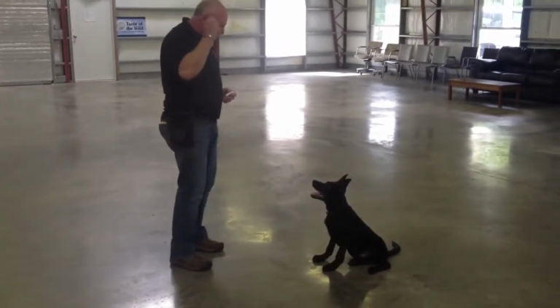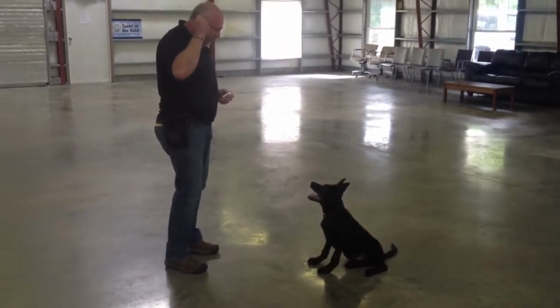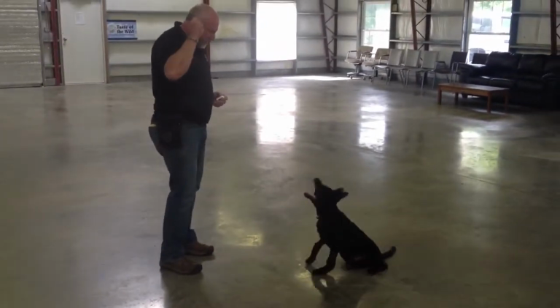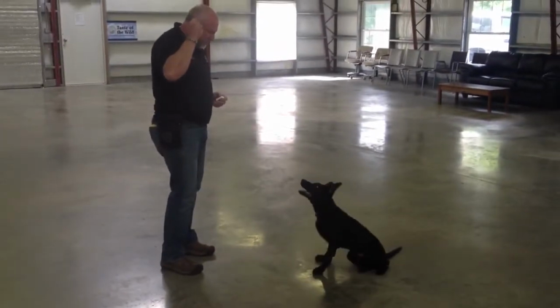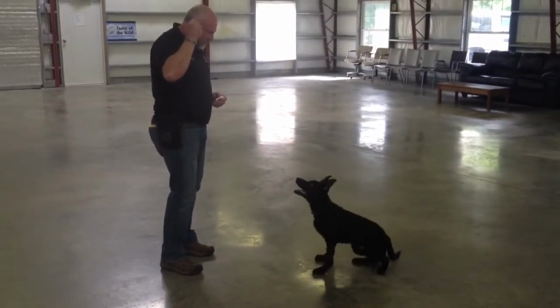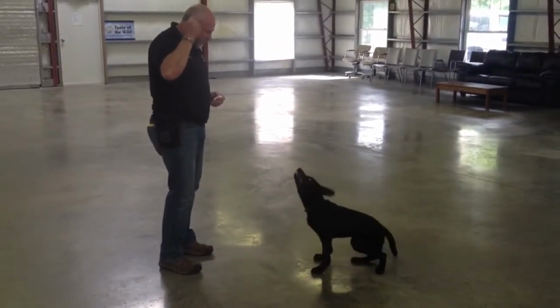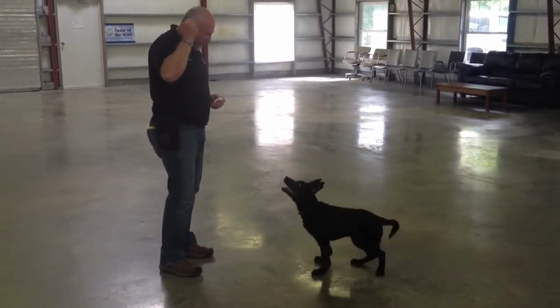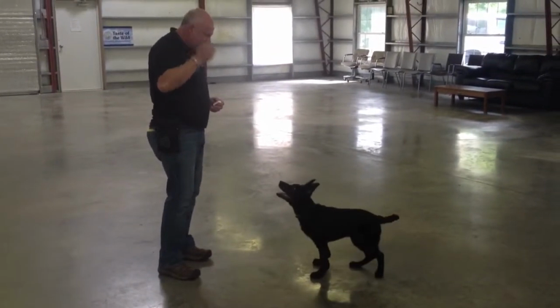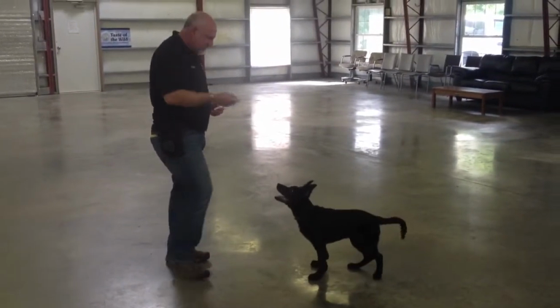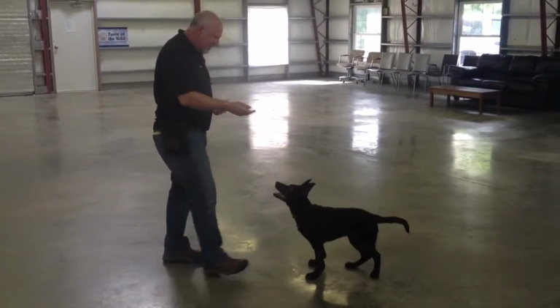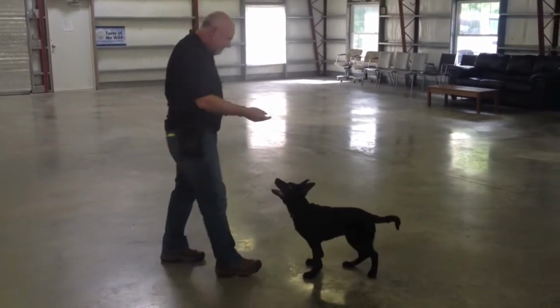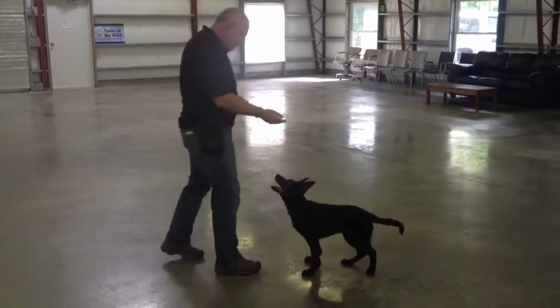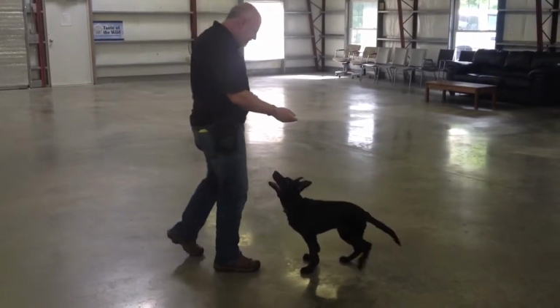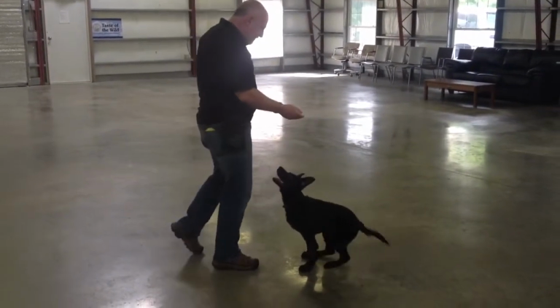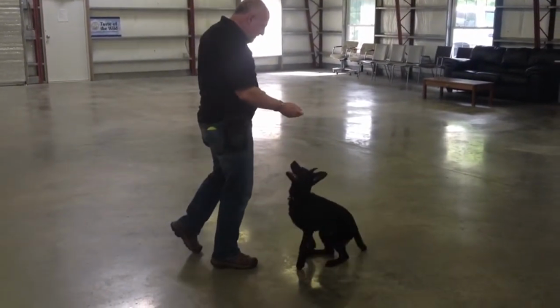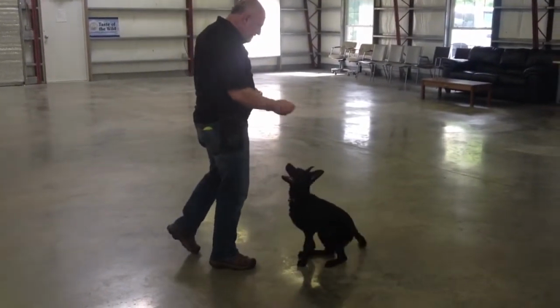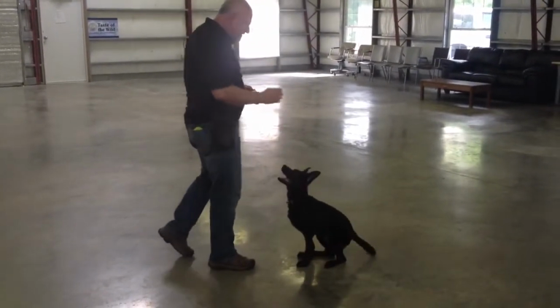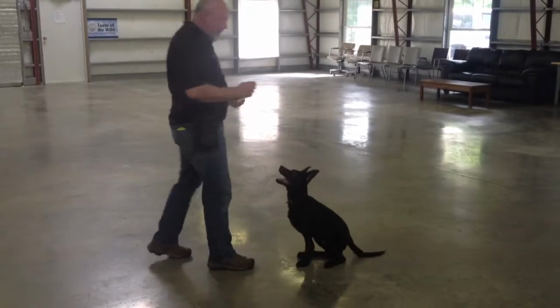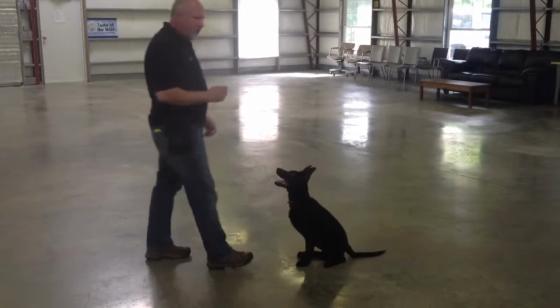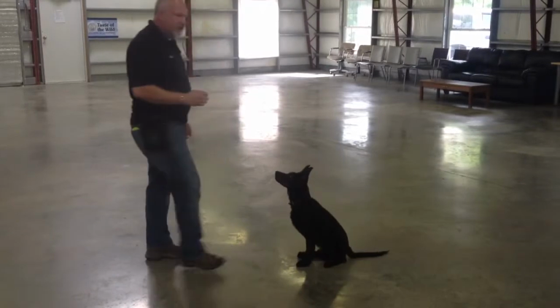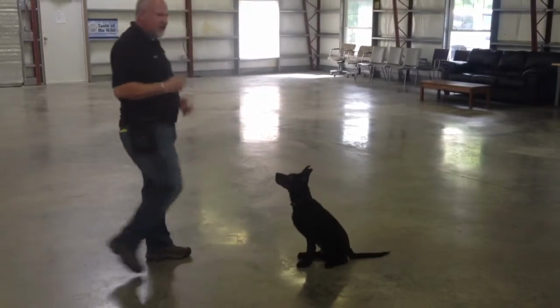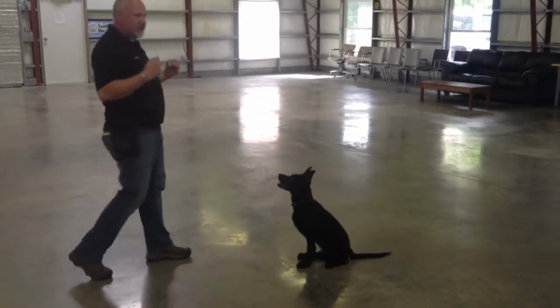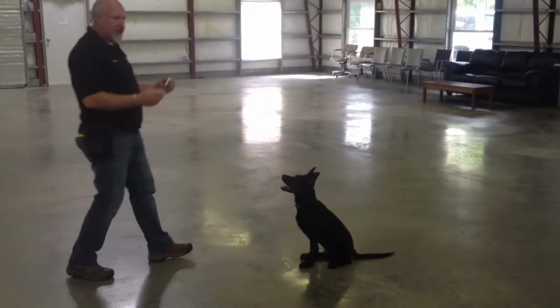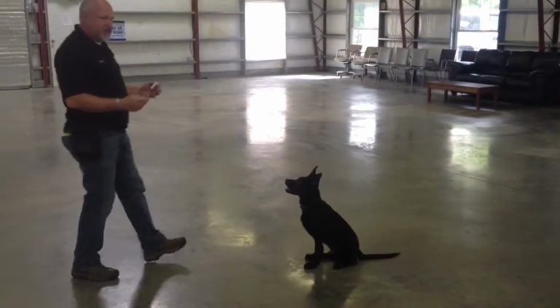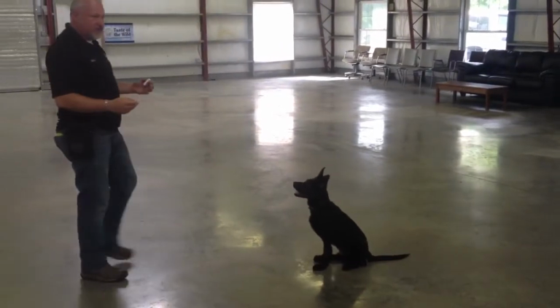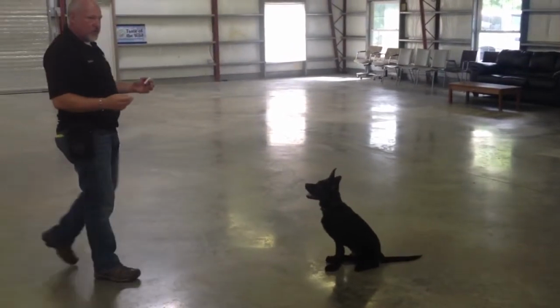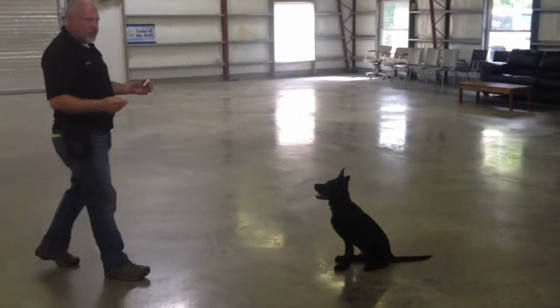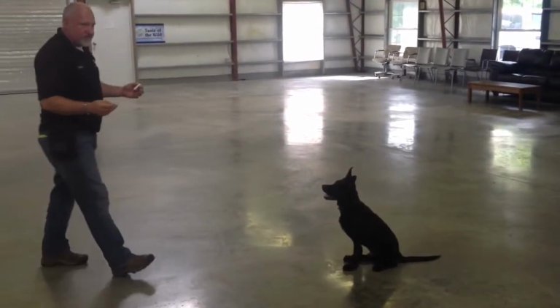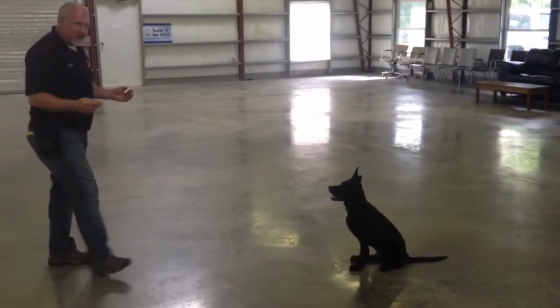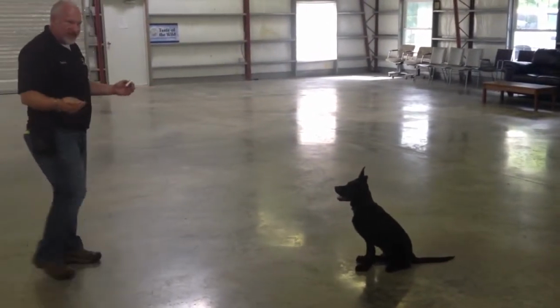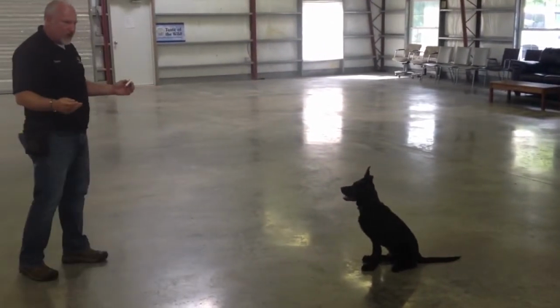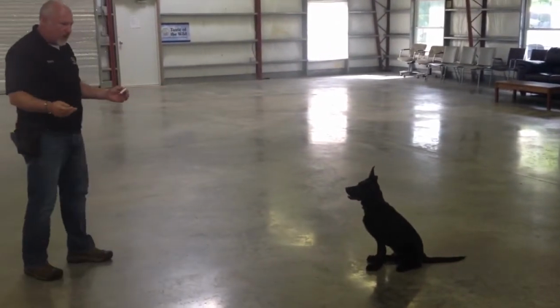Bark. Sit. Stay. He understands these words very well.